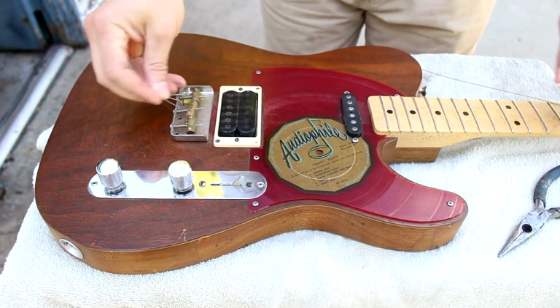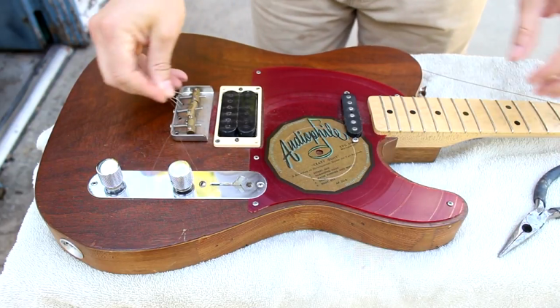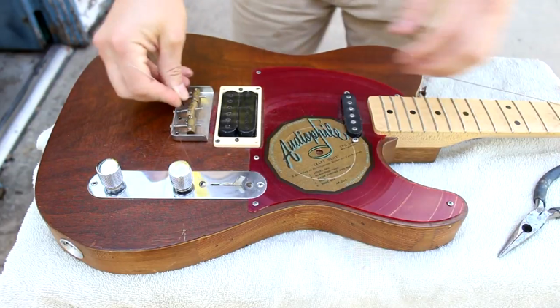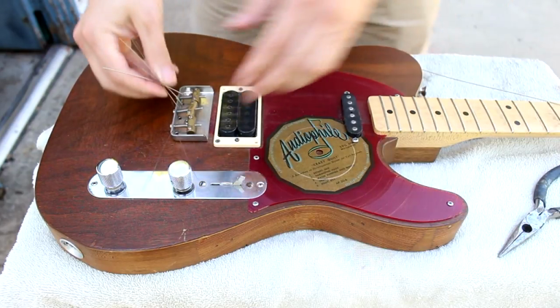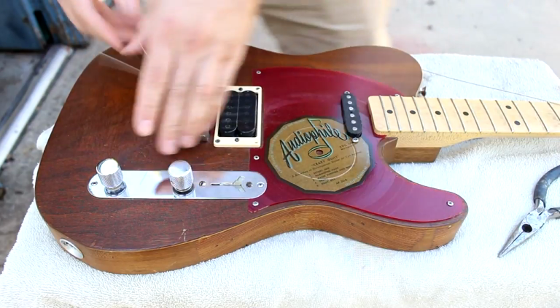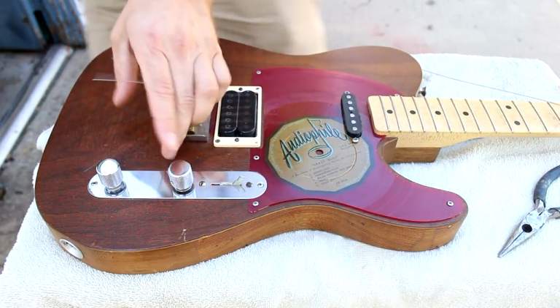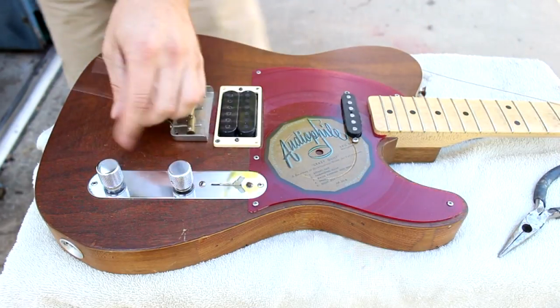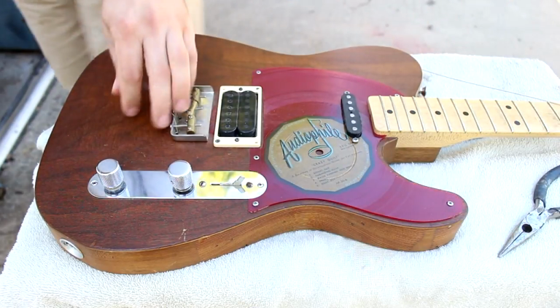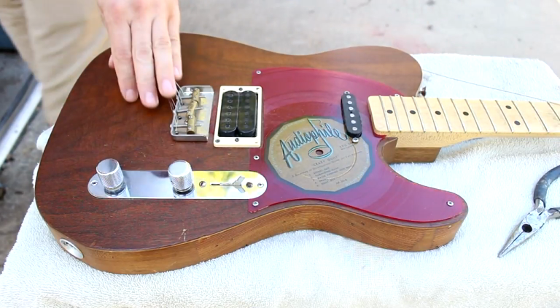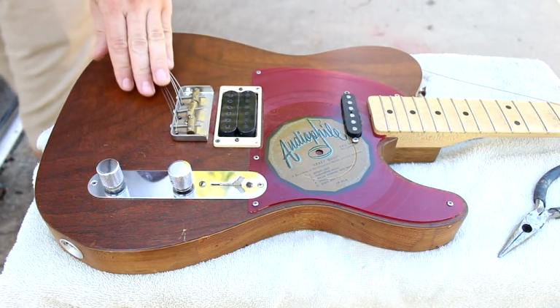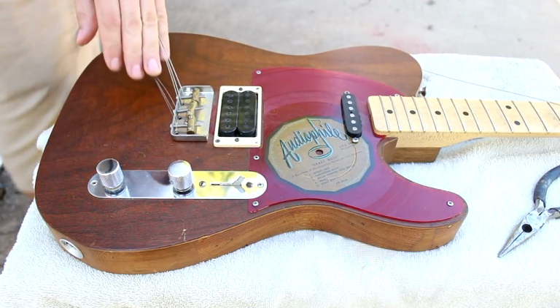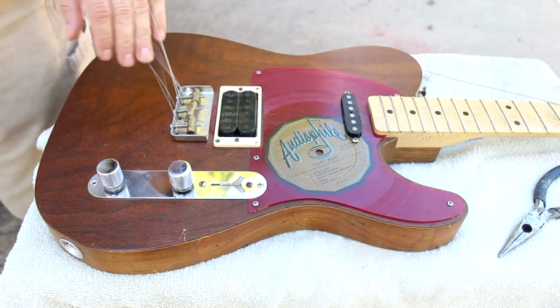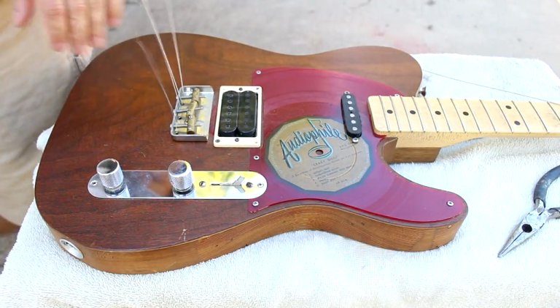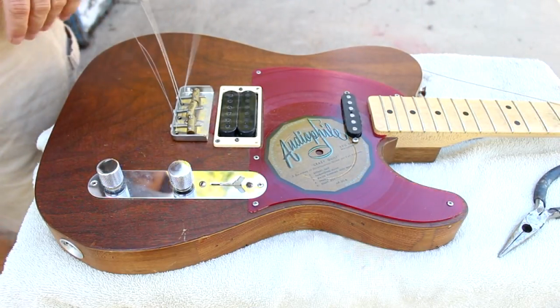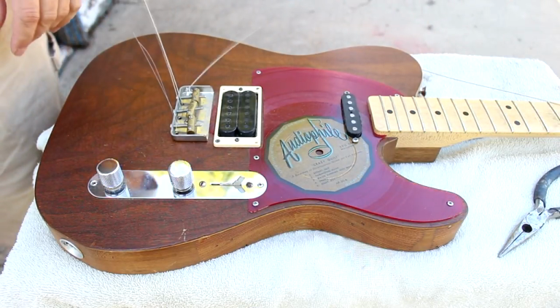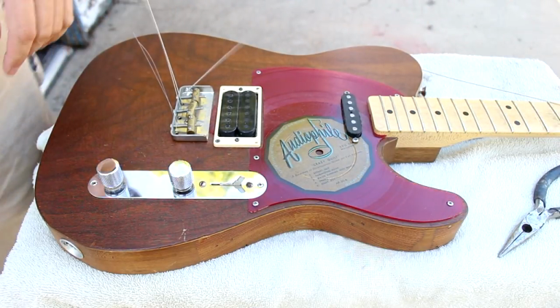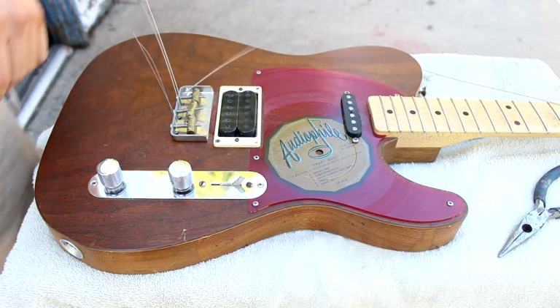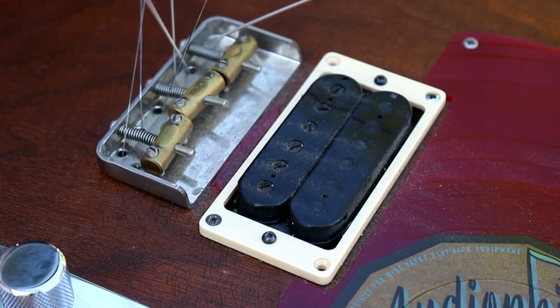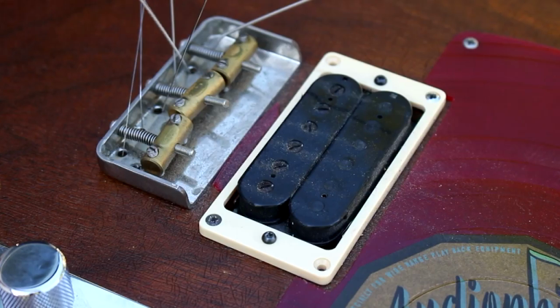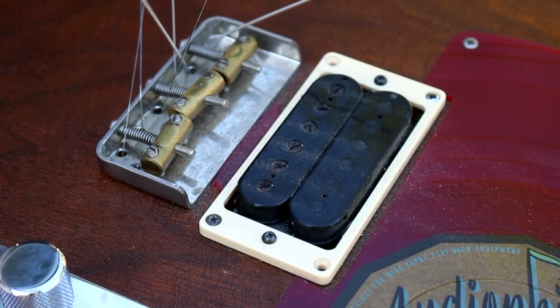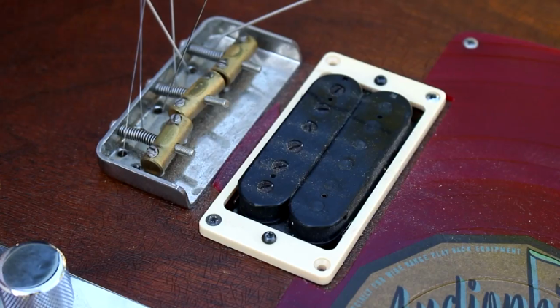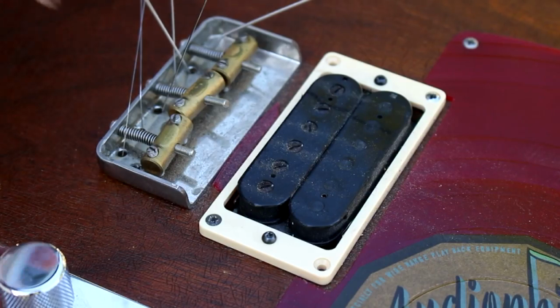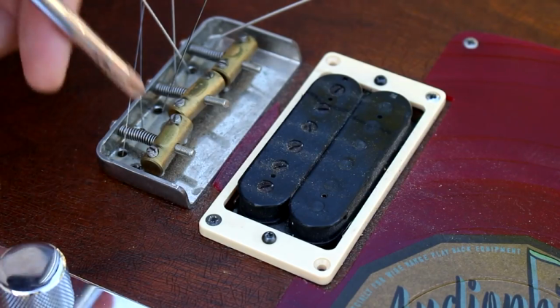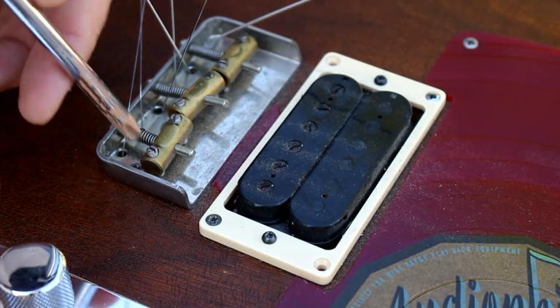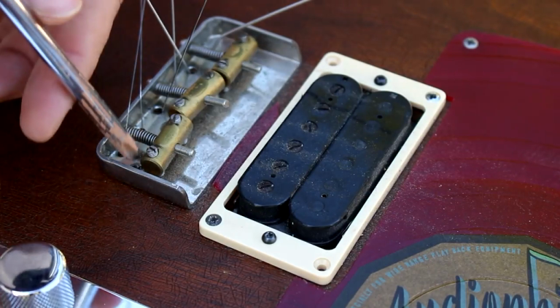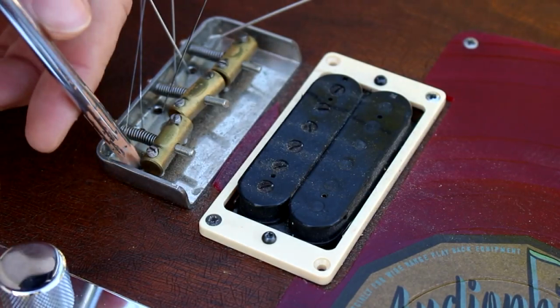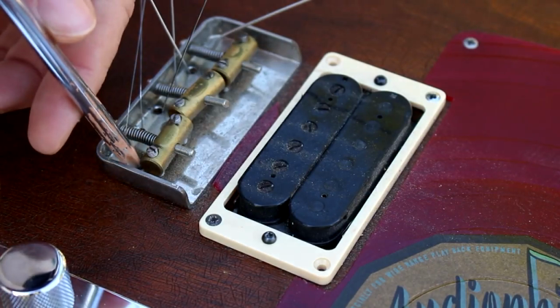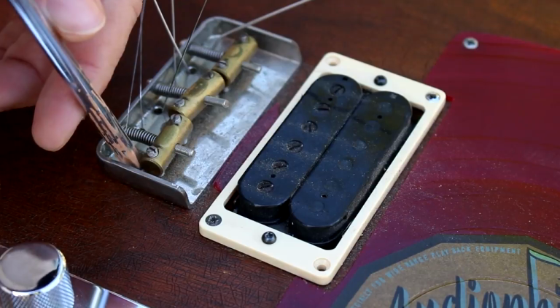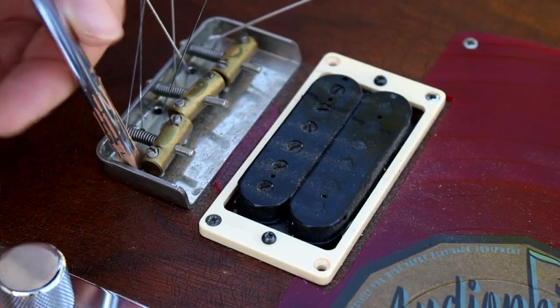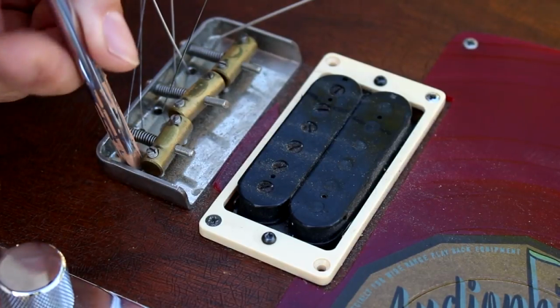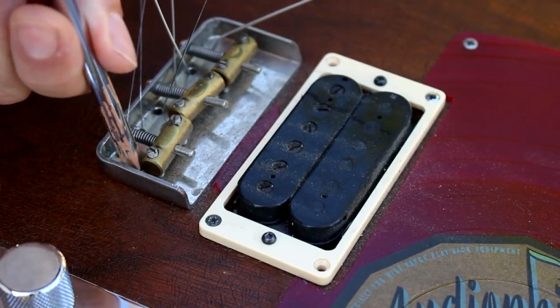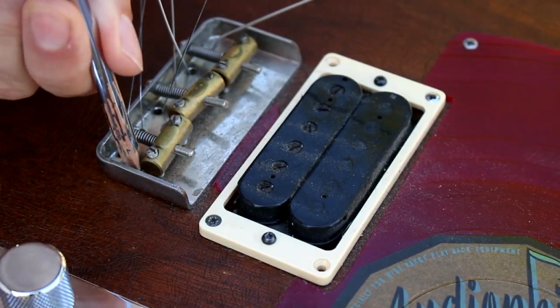The first step is to remove the strings, and then remove the bridge.